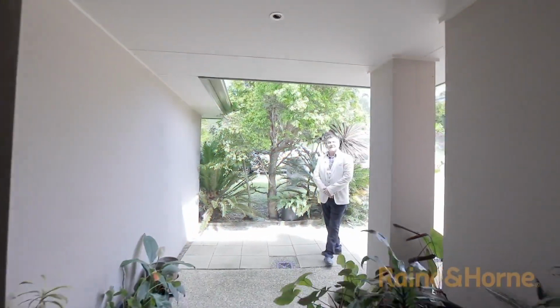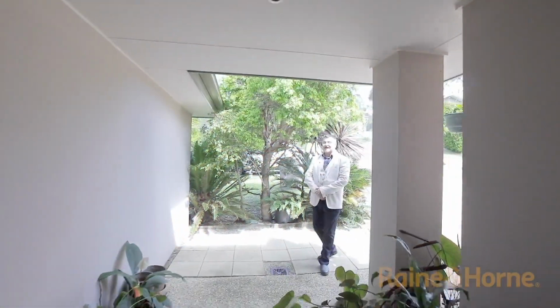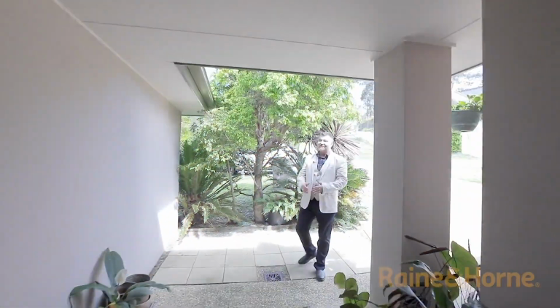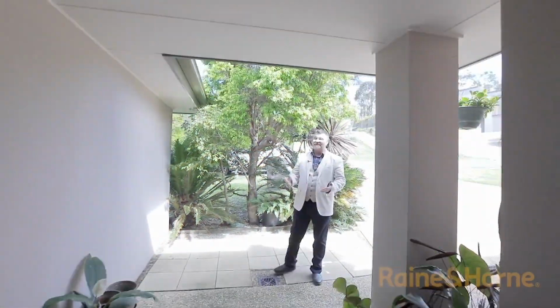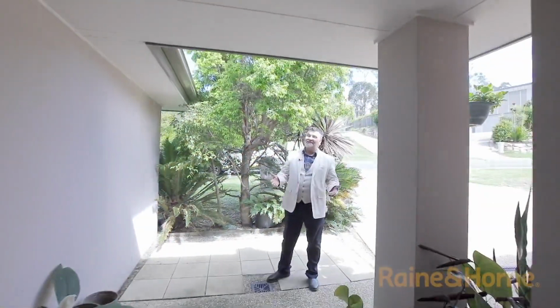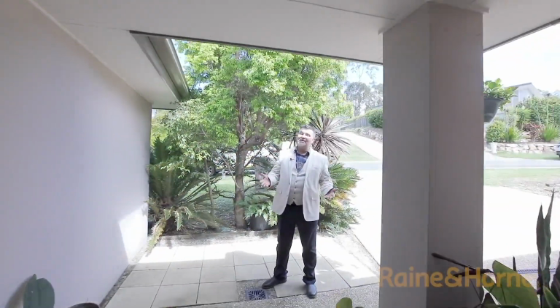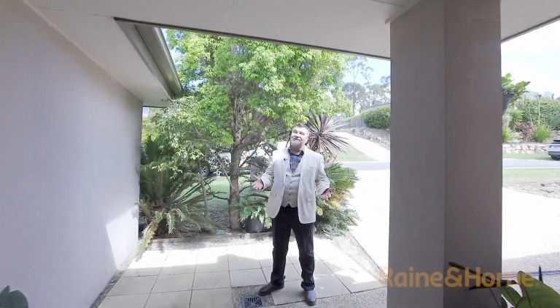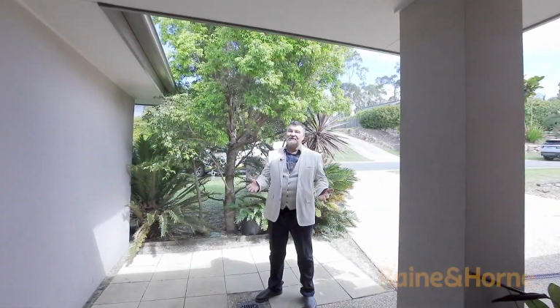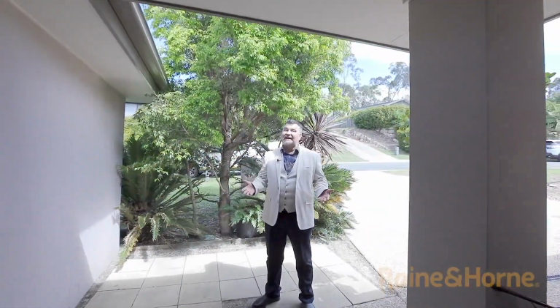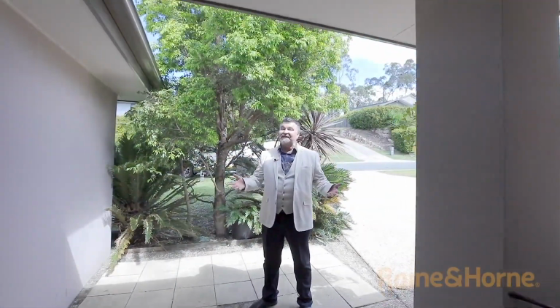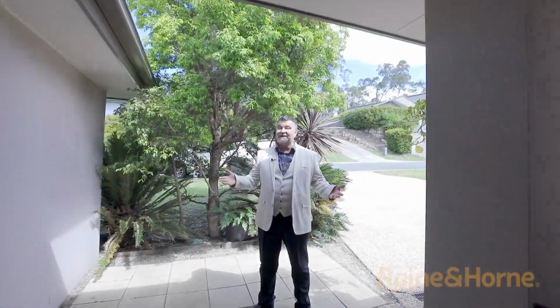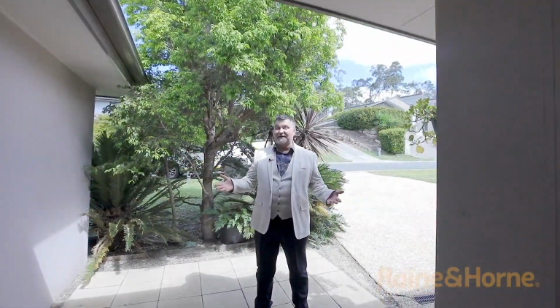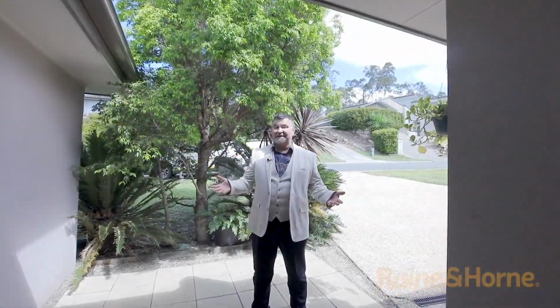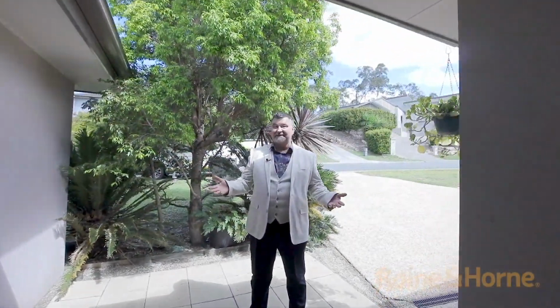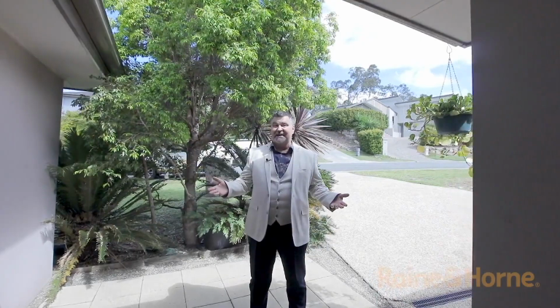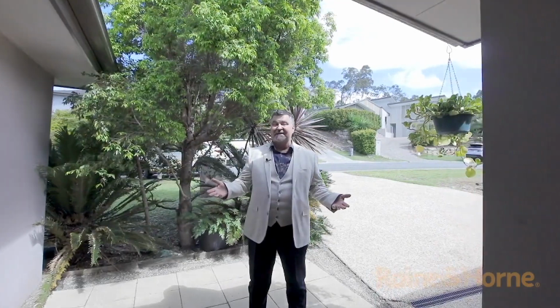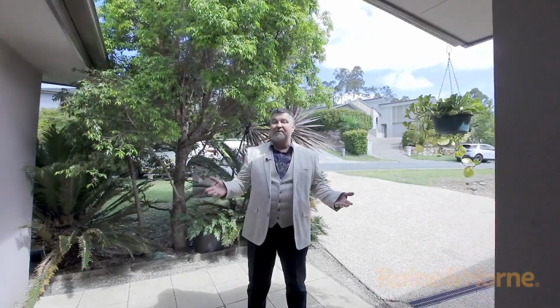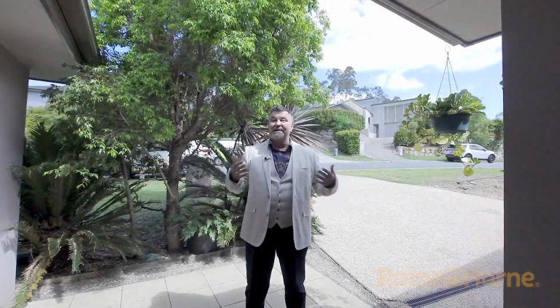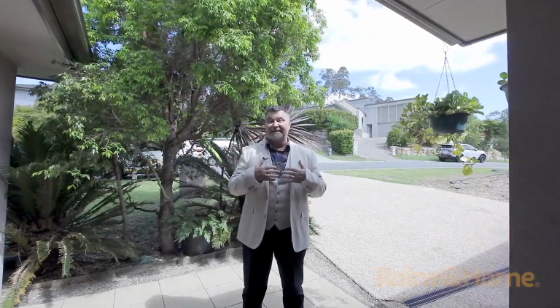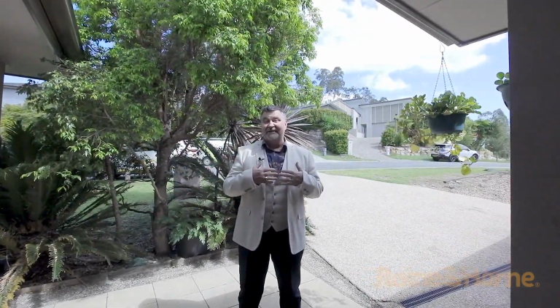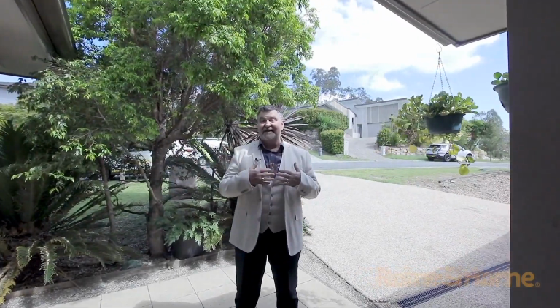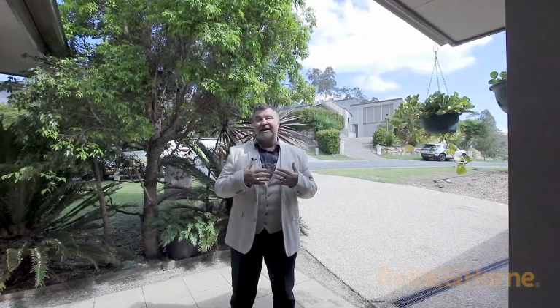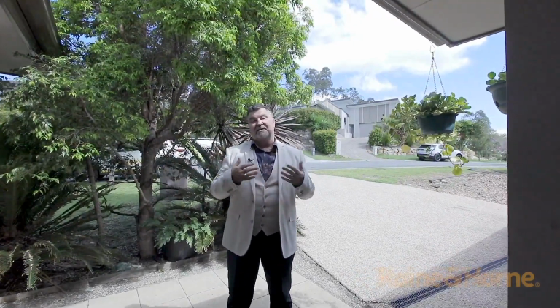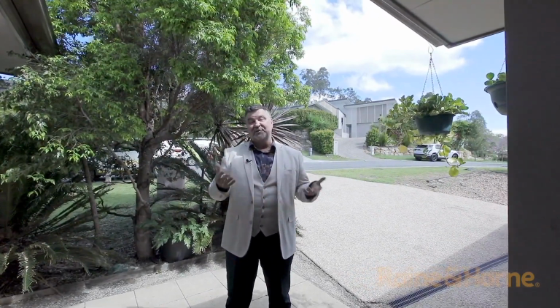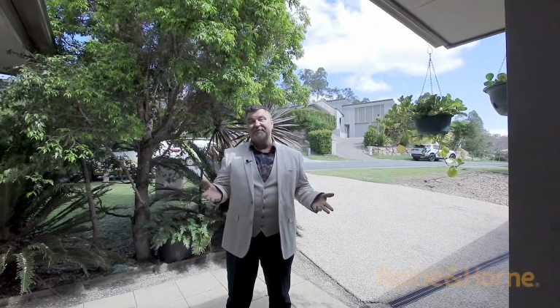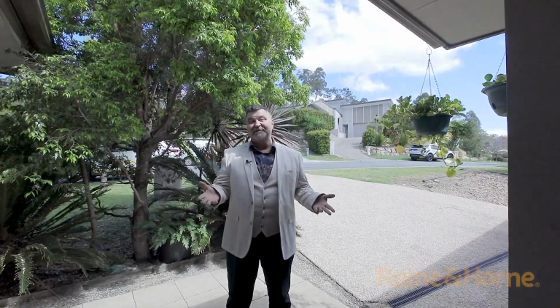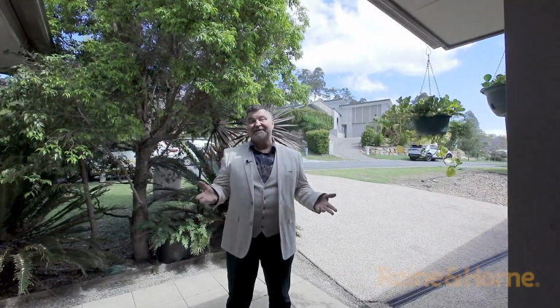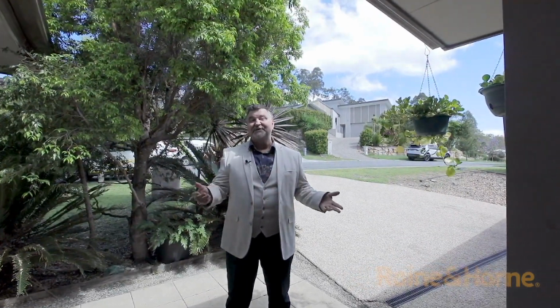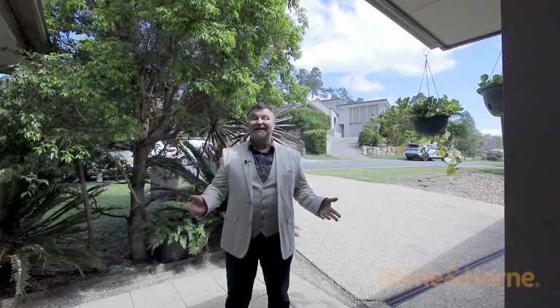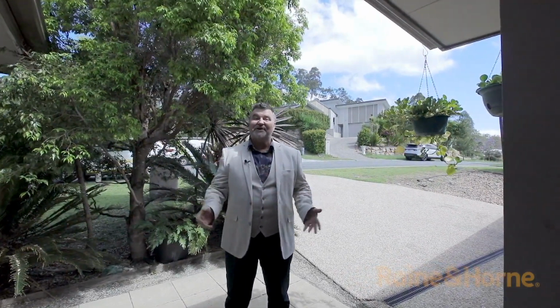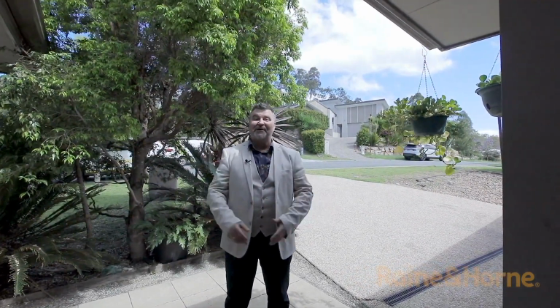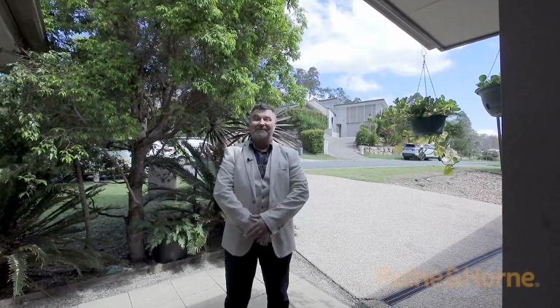As you can see, this home will suit any large family. My name's Gary and I'm looking forward to seeing you at the next open home.